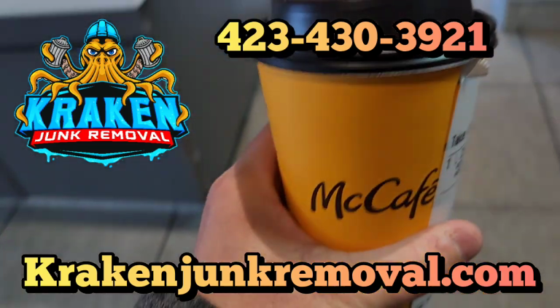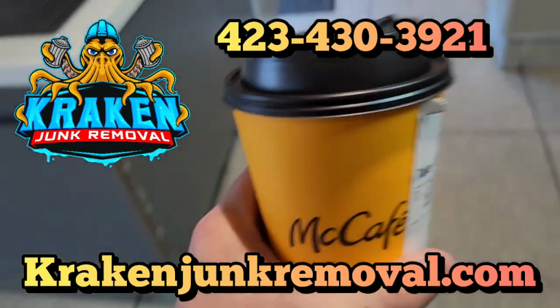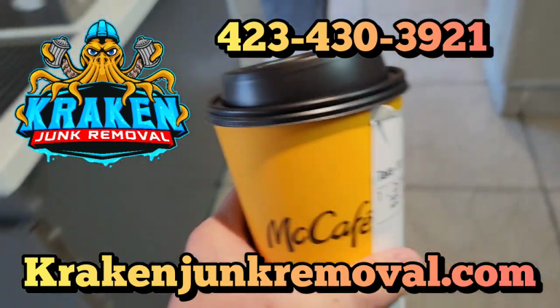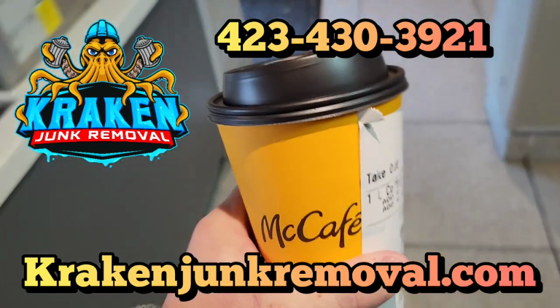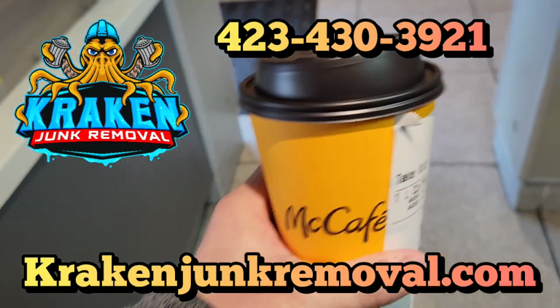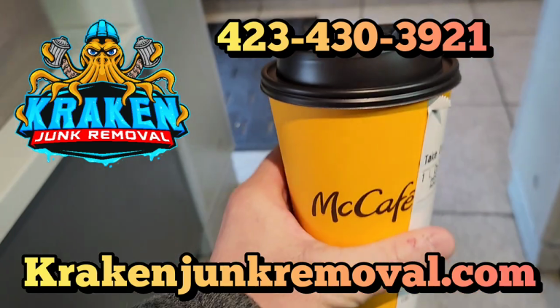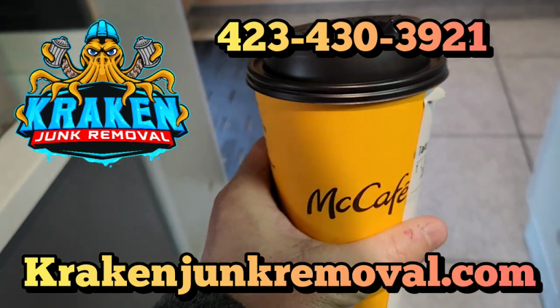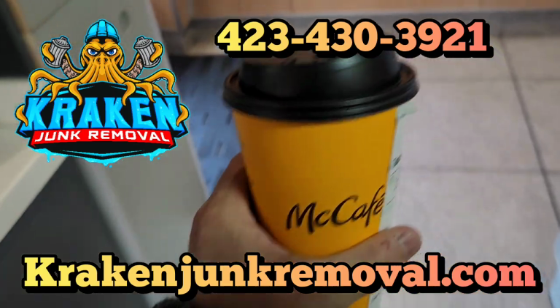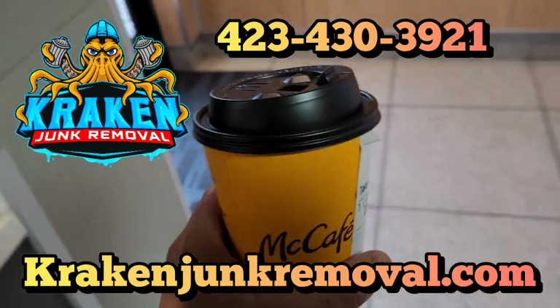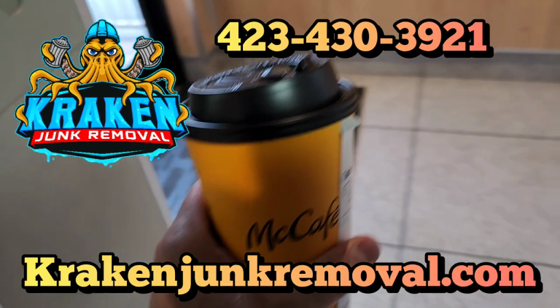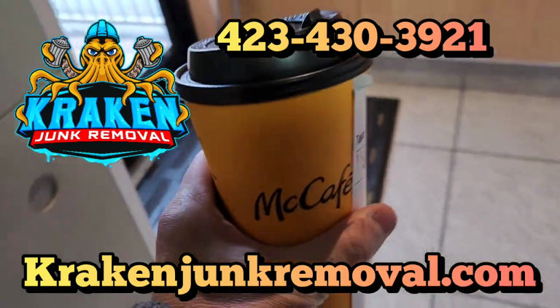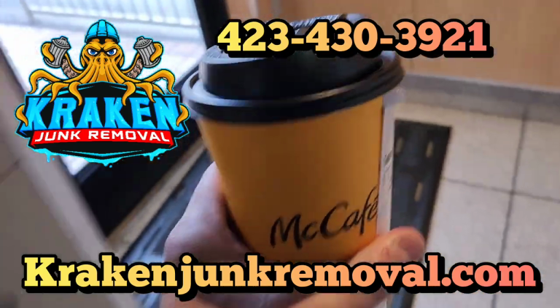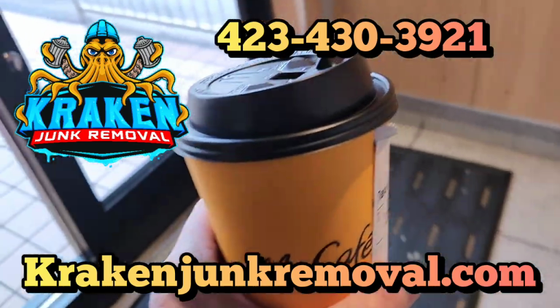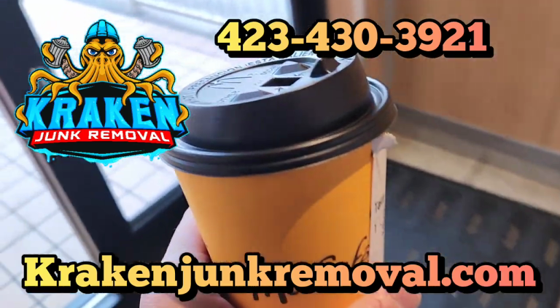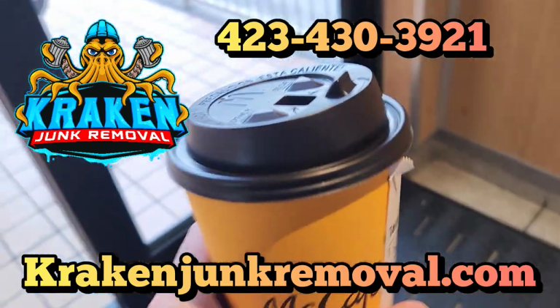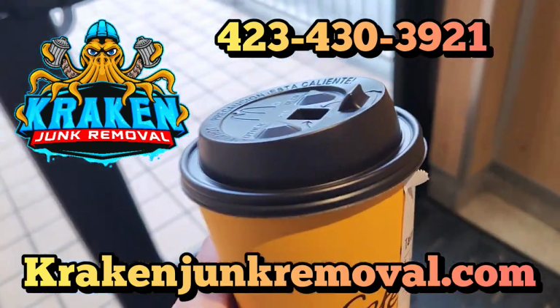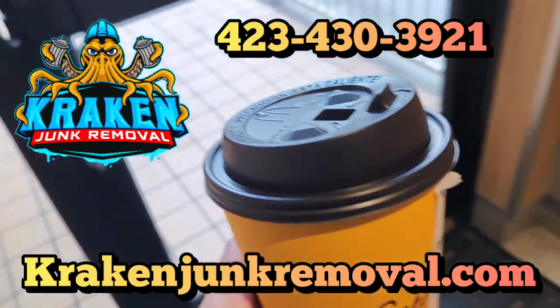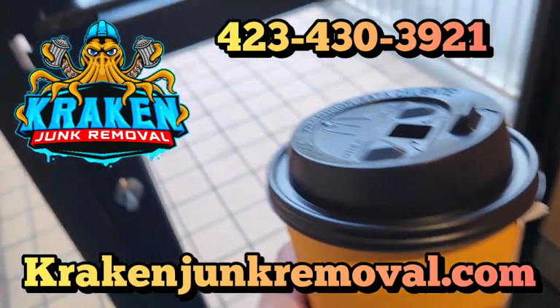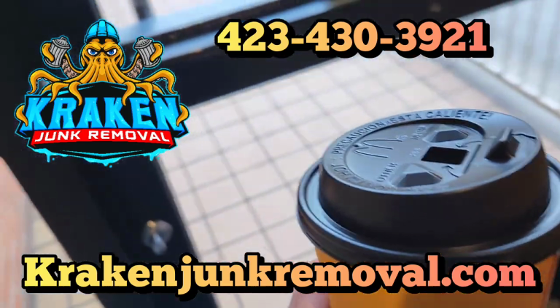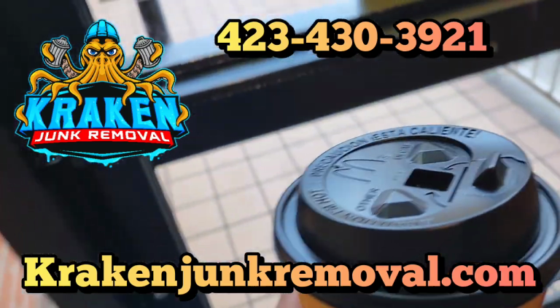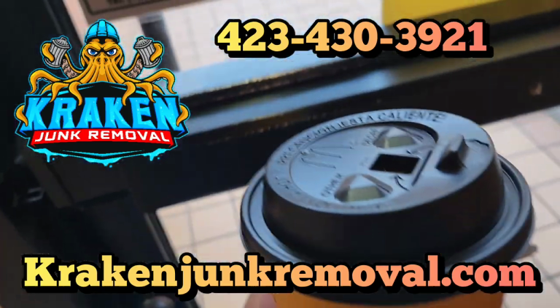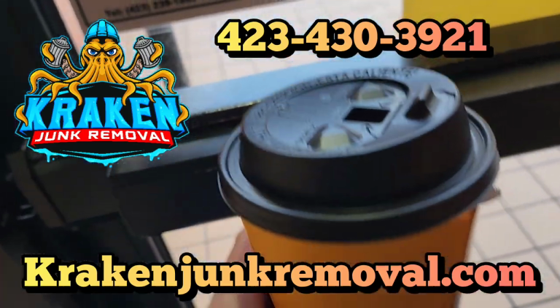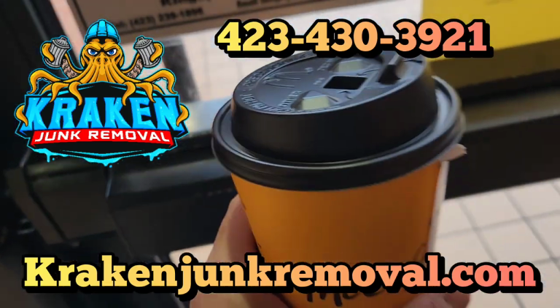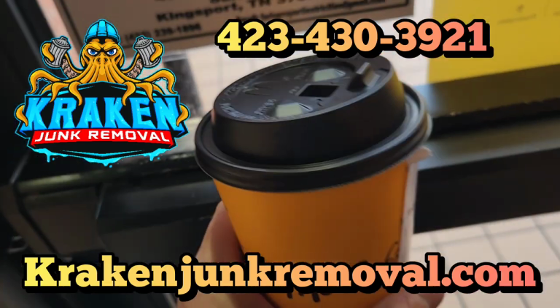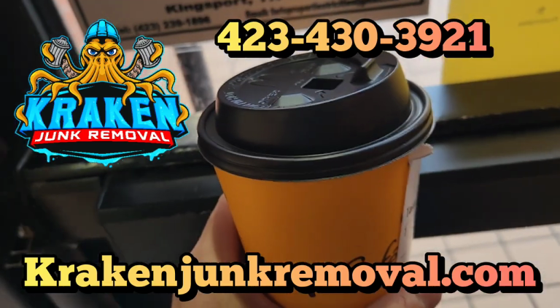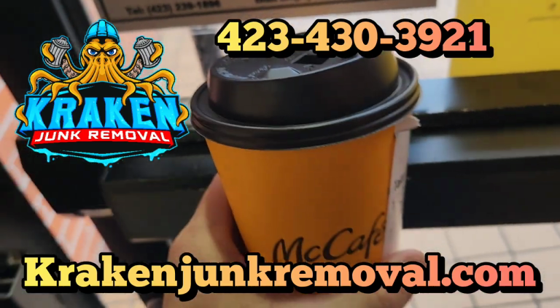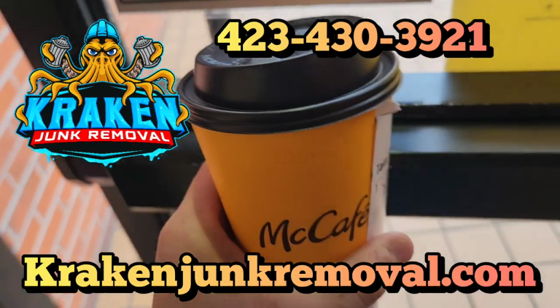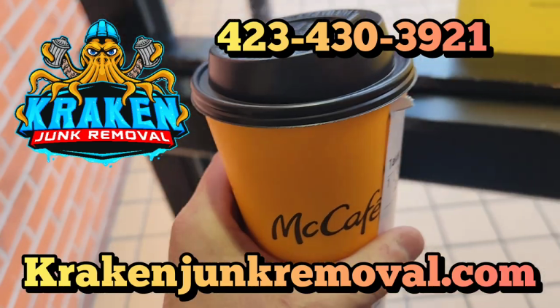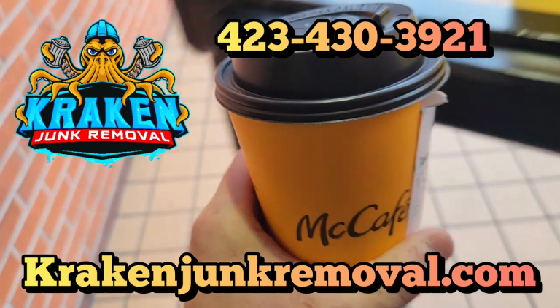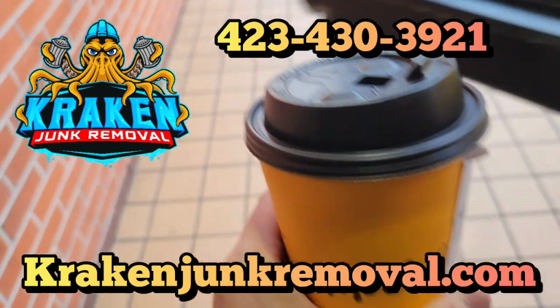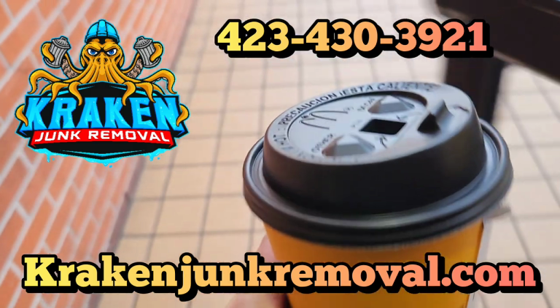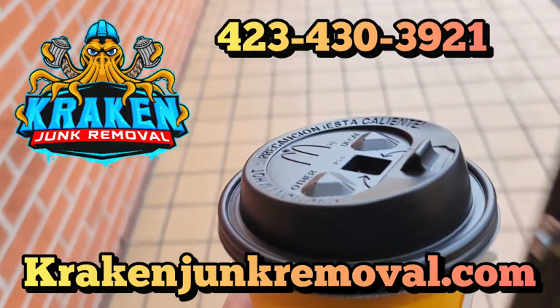We're starting our day off right with that McDonald's coffee, getting that caffeine pumping through our veins.